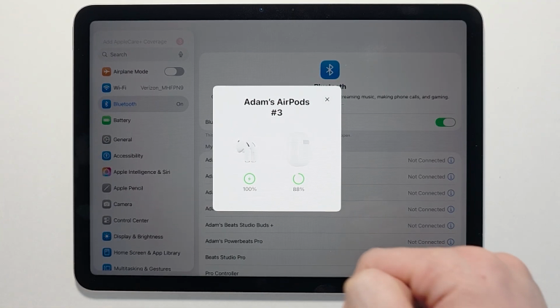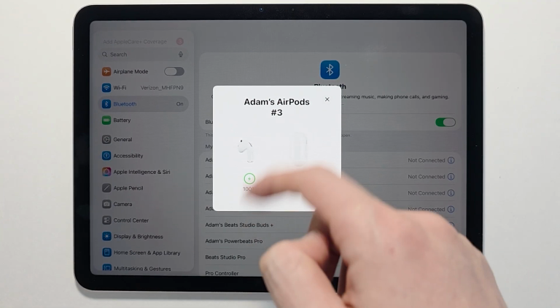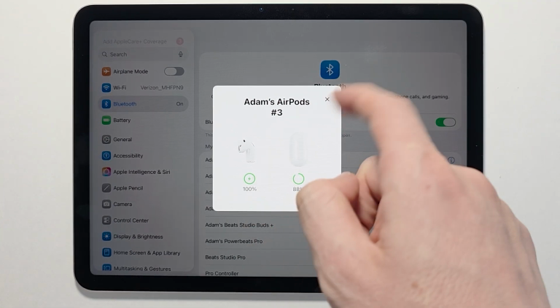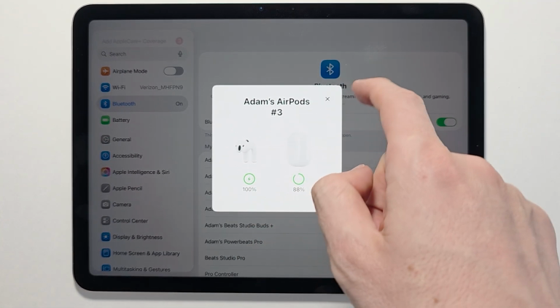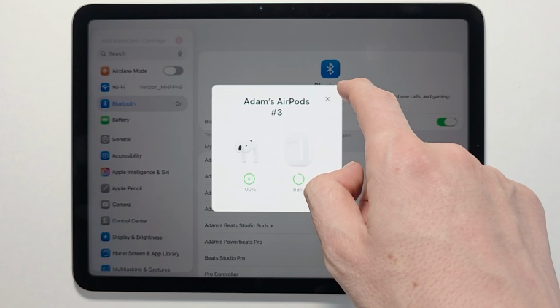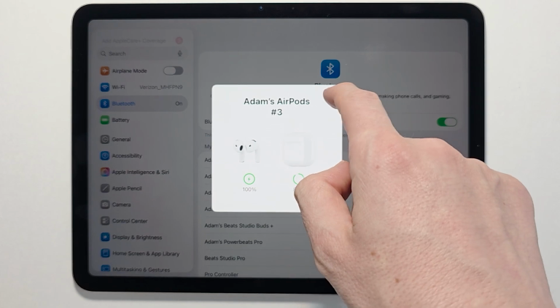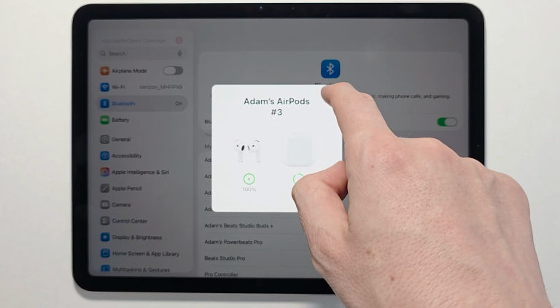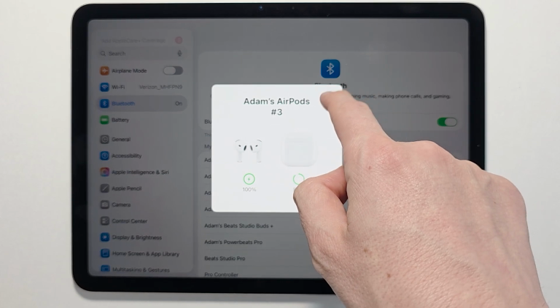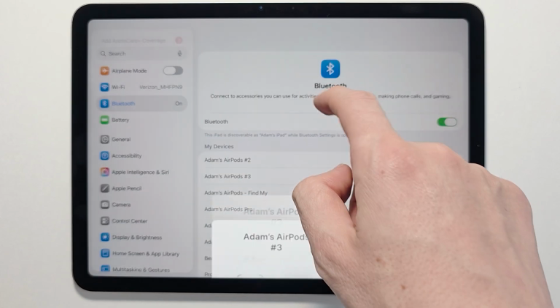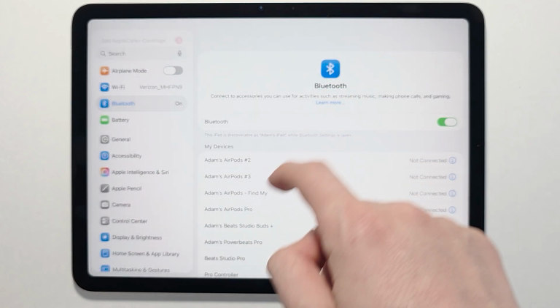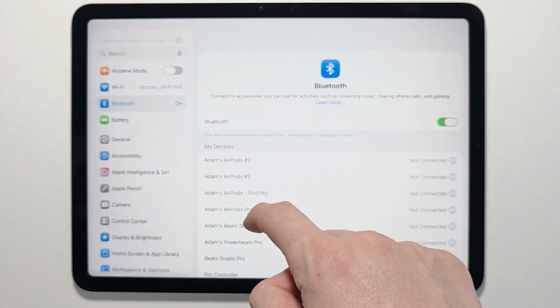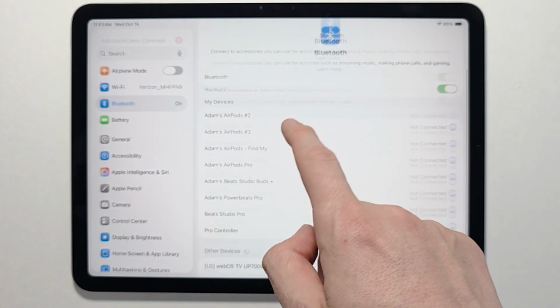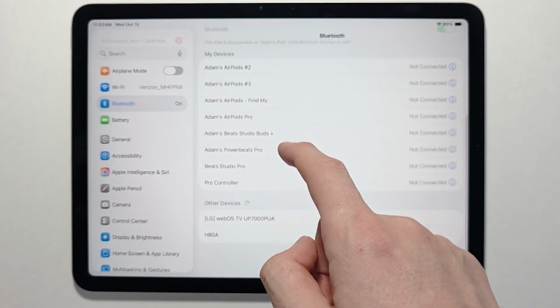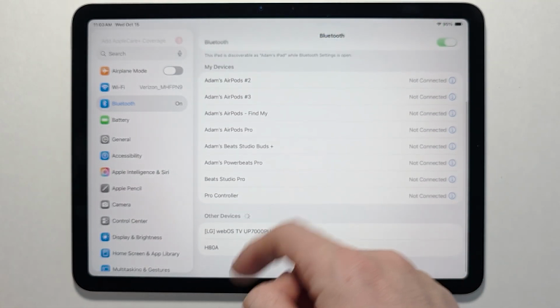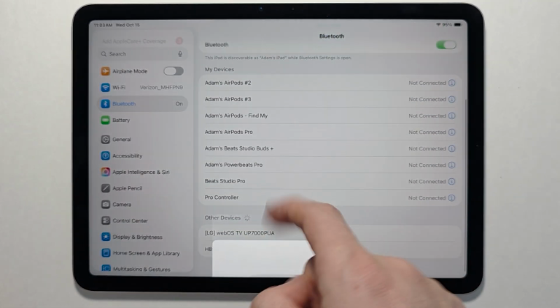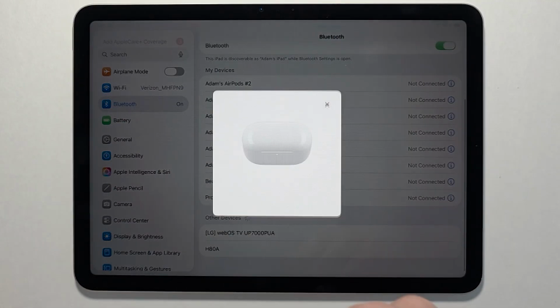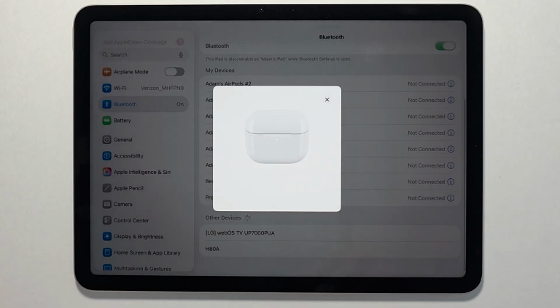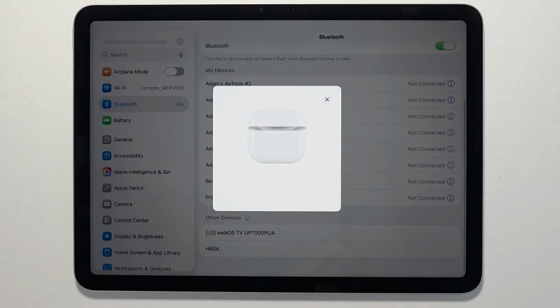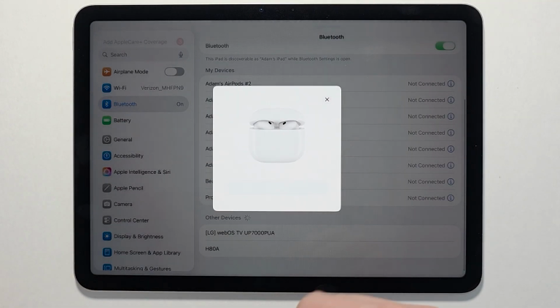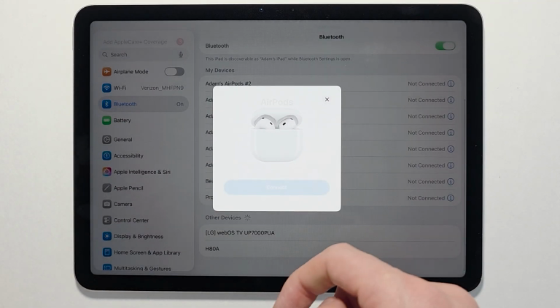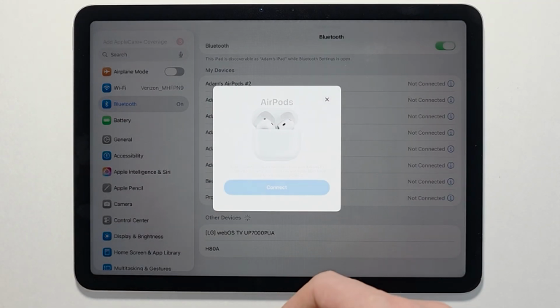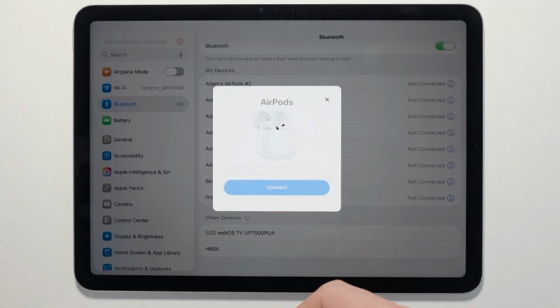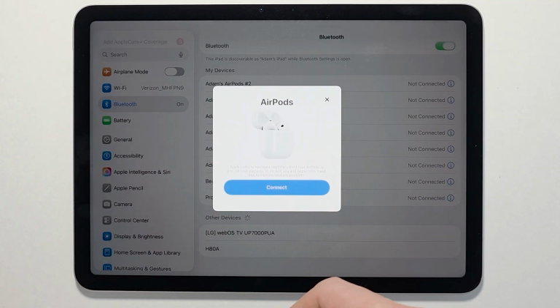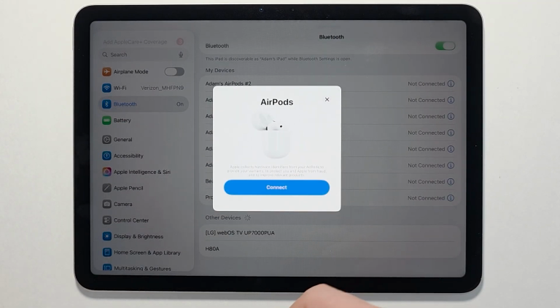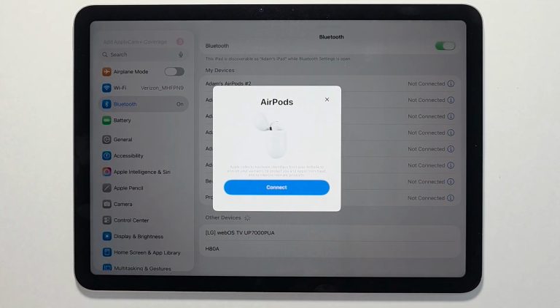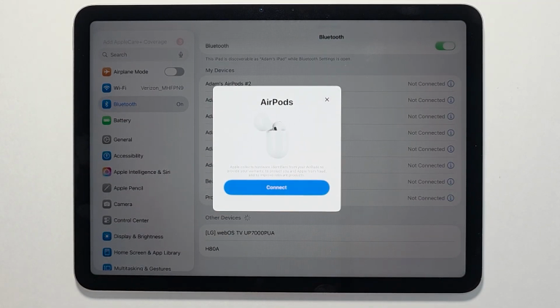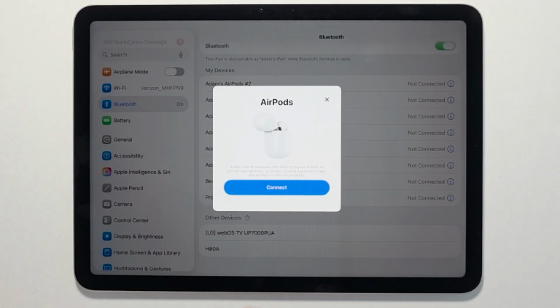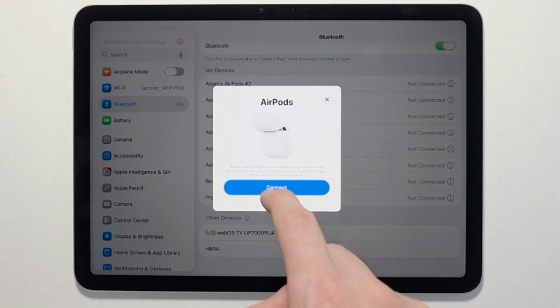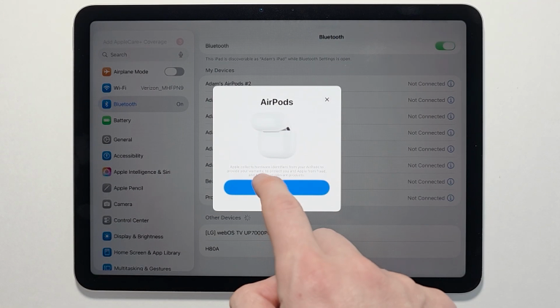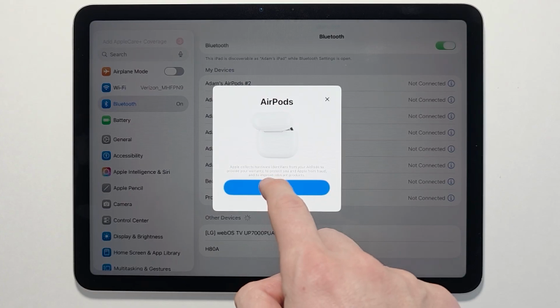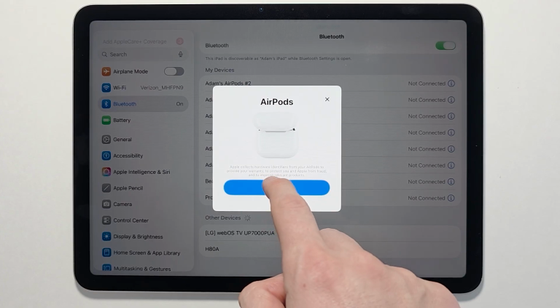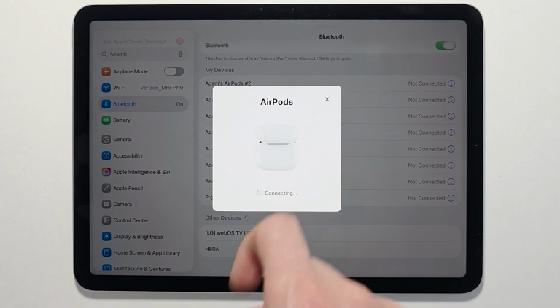If you don't see it appear automatically, you can find it on the list. Just press on it to connect, then press Connect.